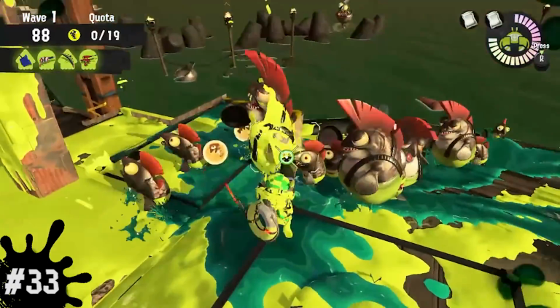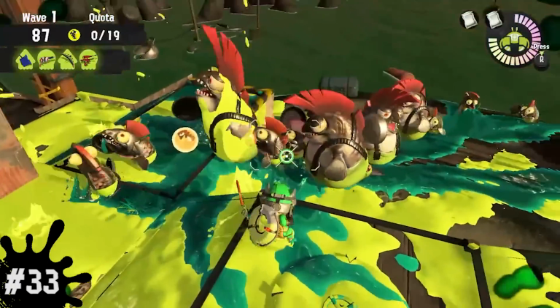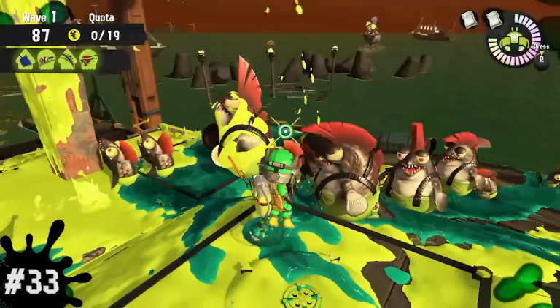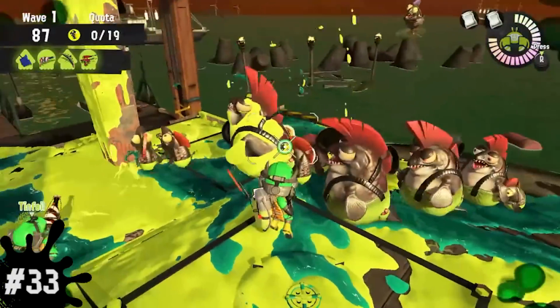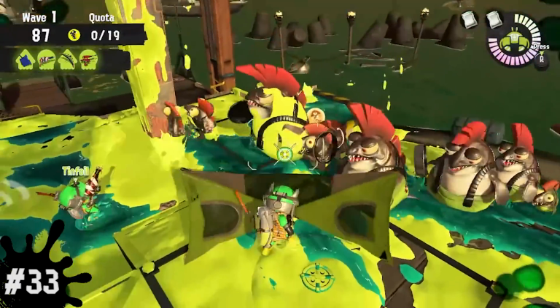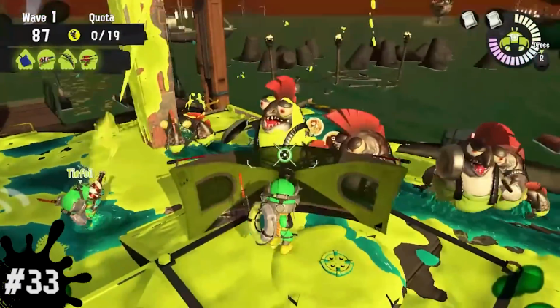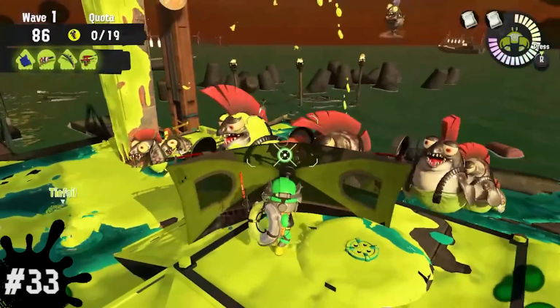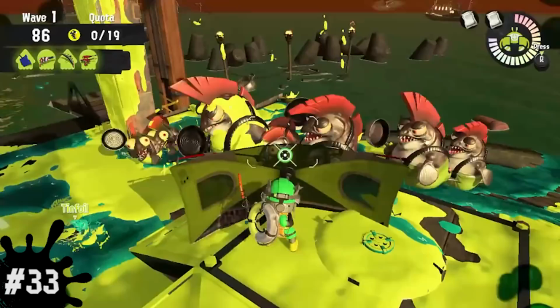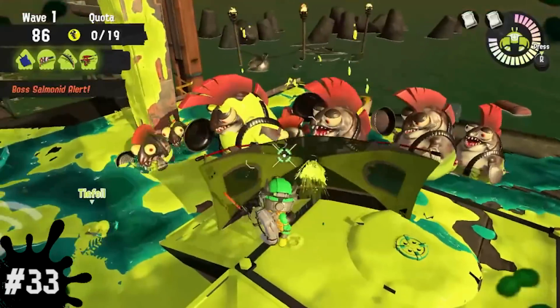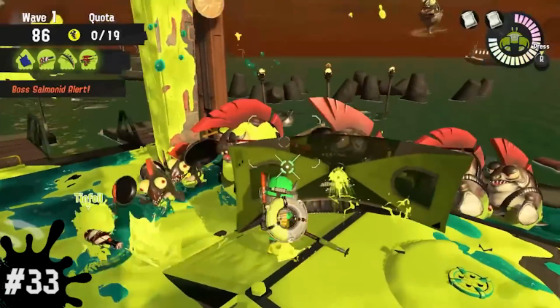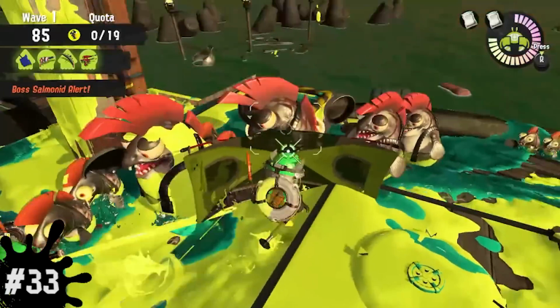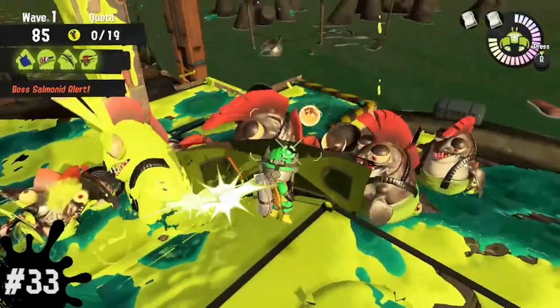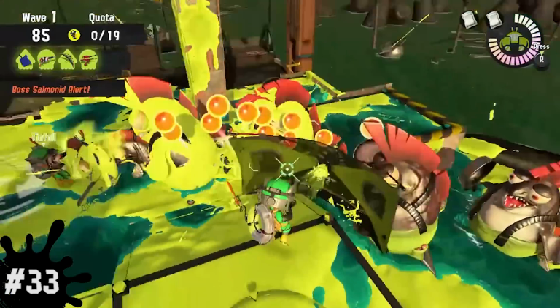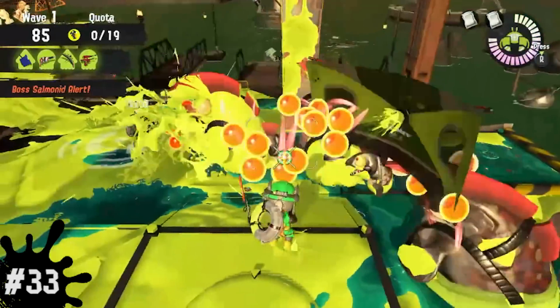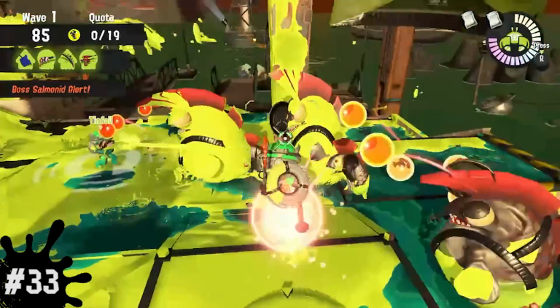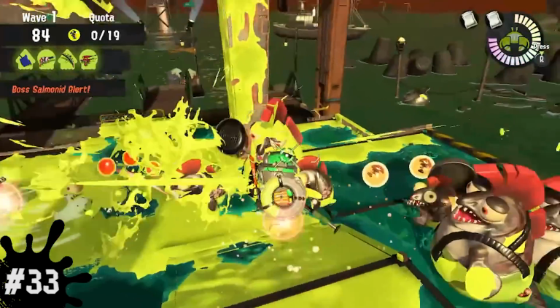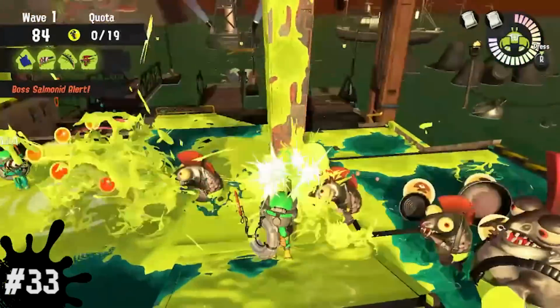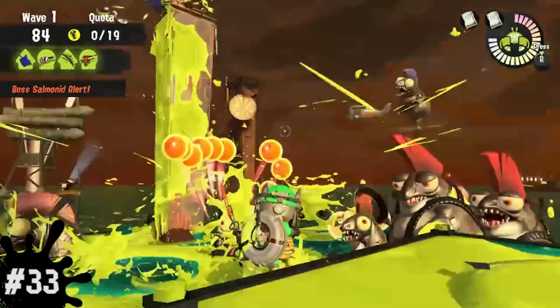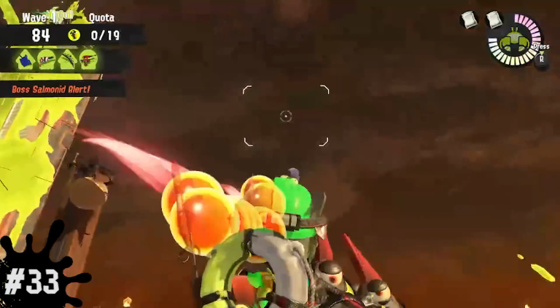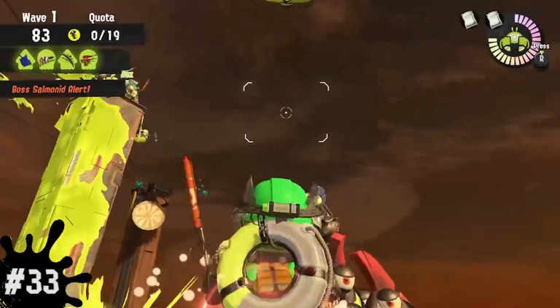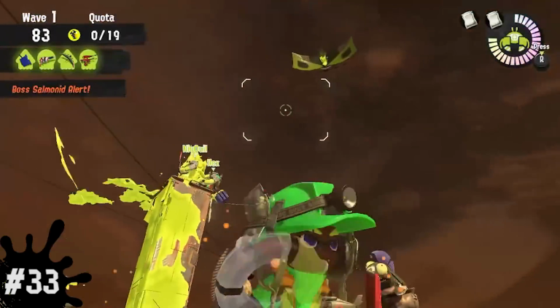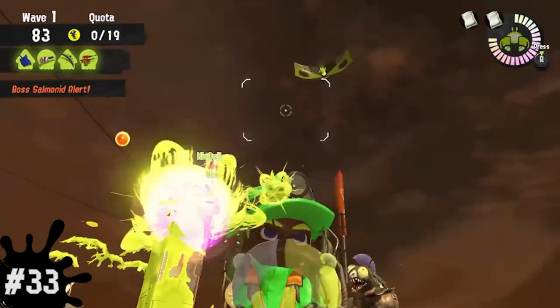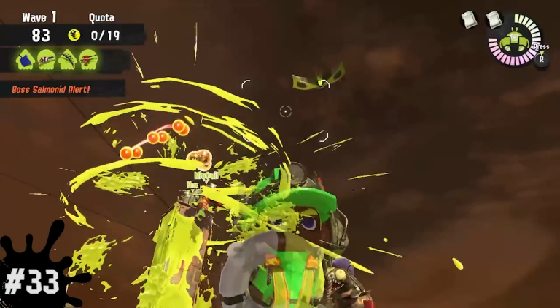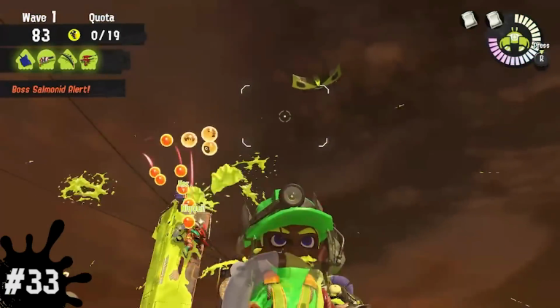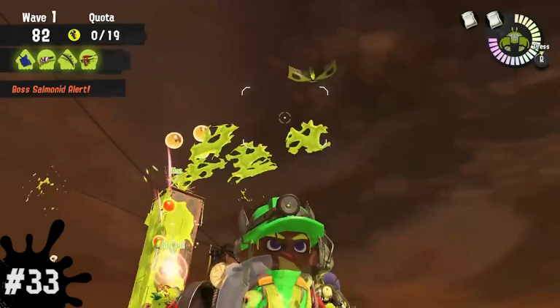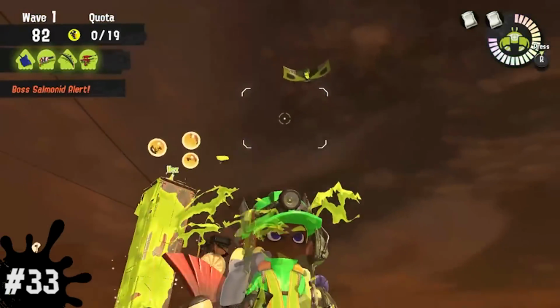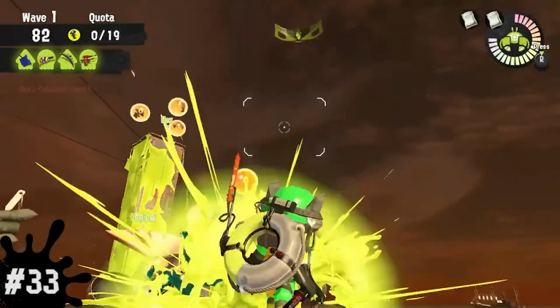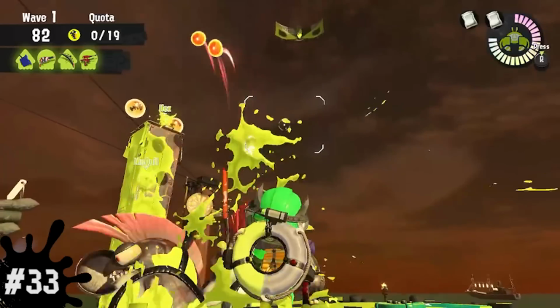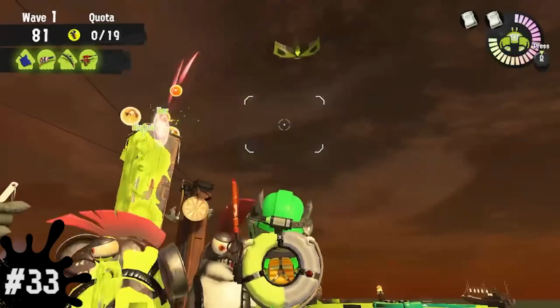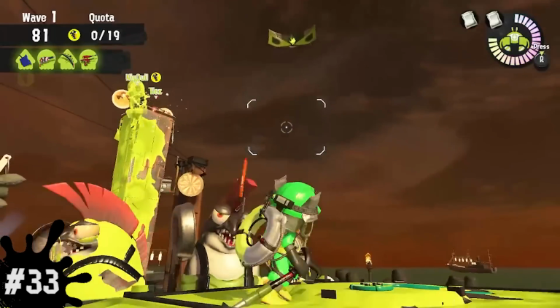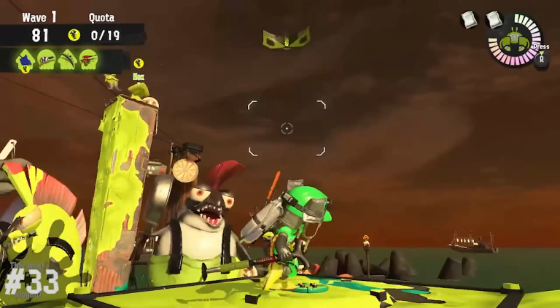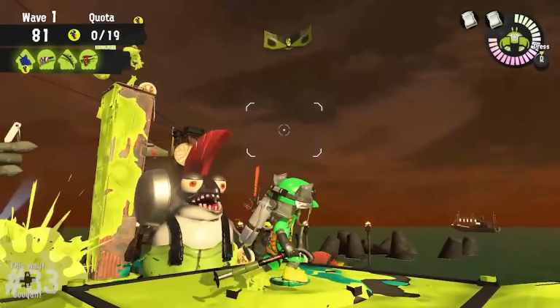And finally, for number 33, if you land a Tenta Brella shield a certain way on Salmonids, it will literally fly to space. Nintendo, please fix this.